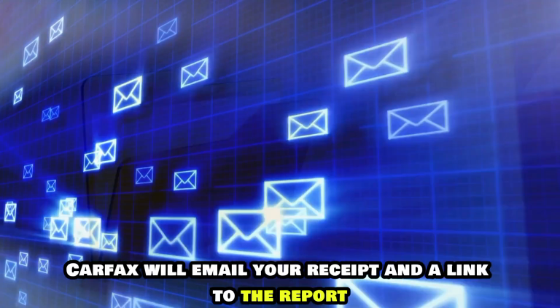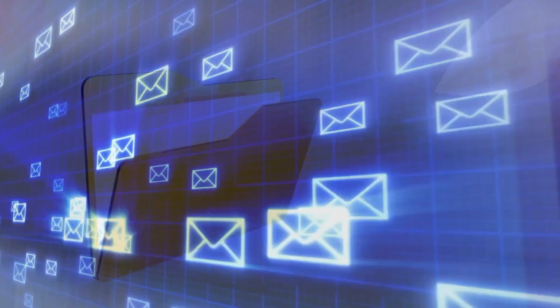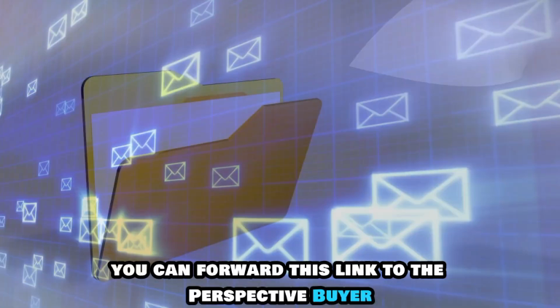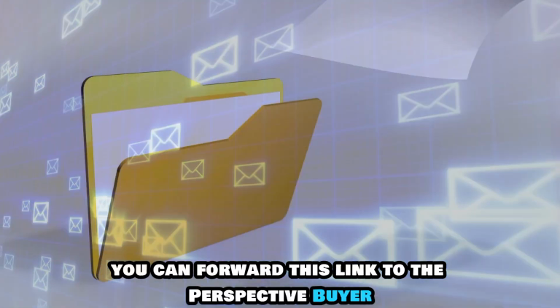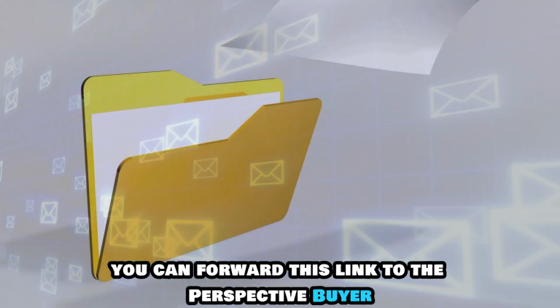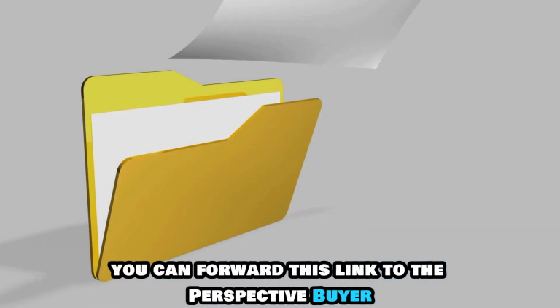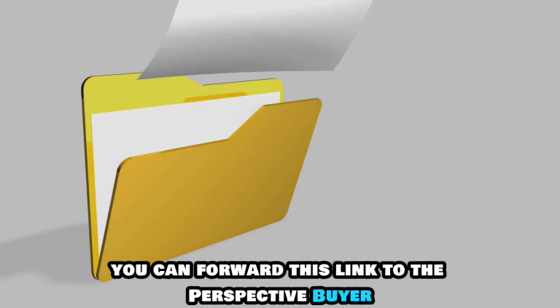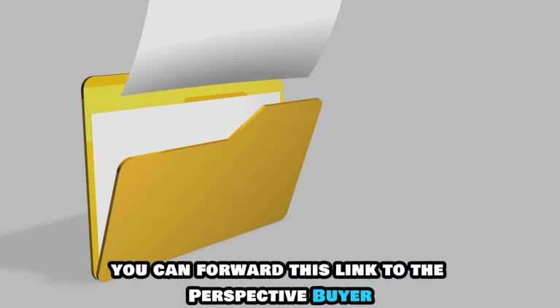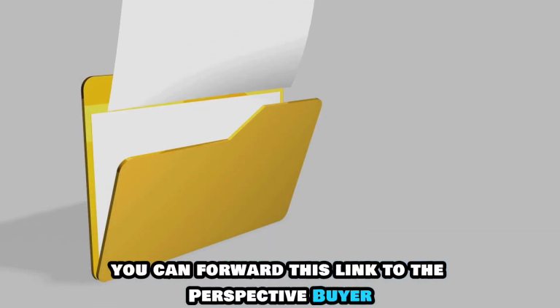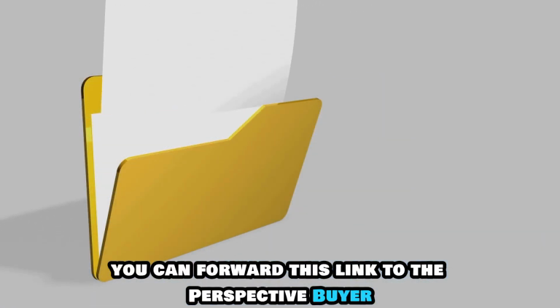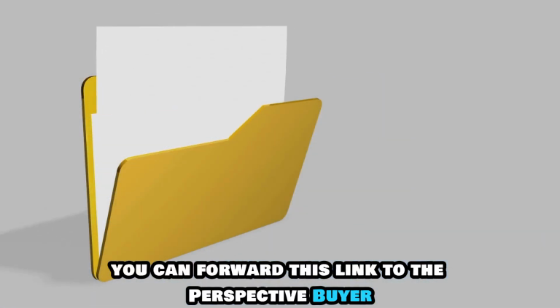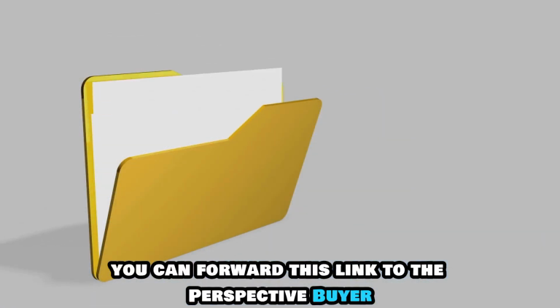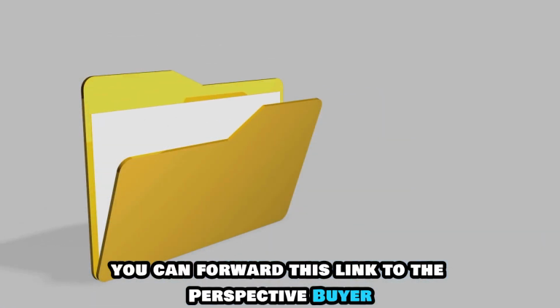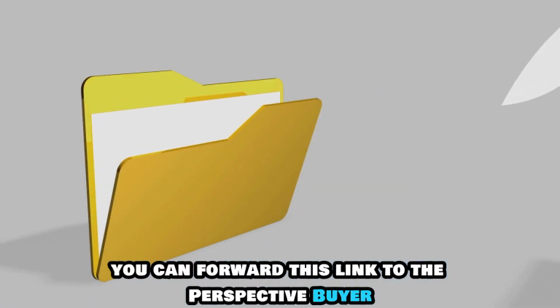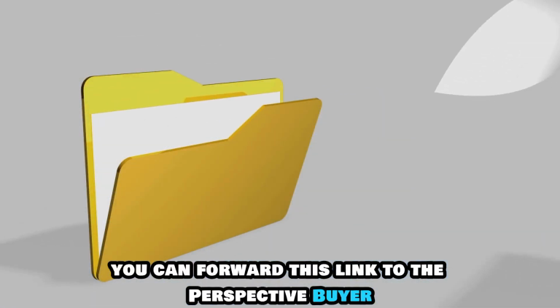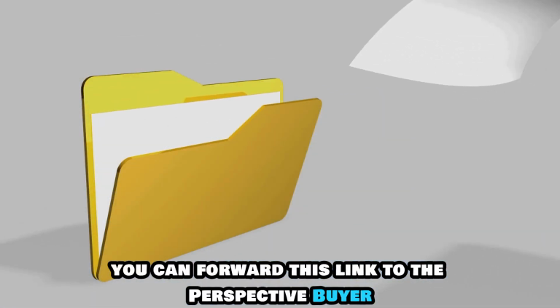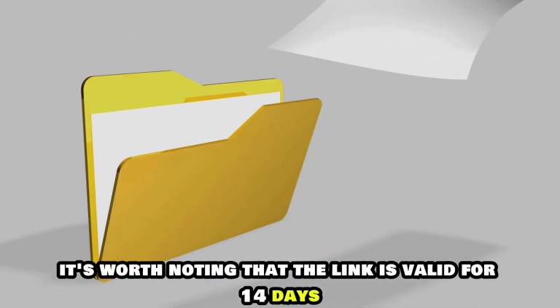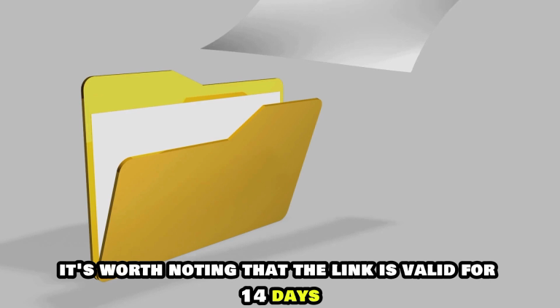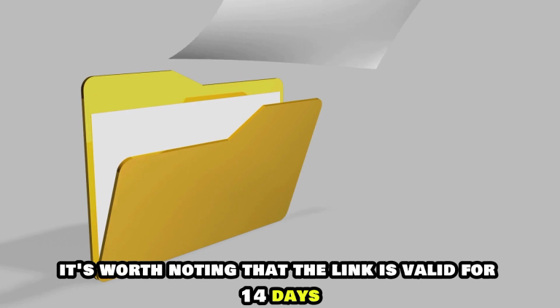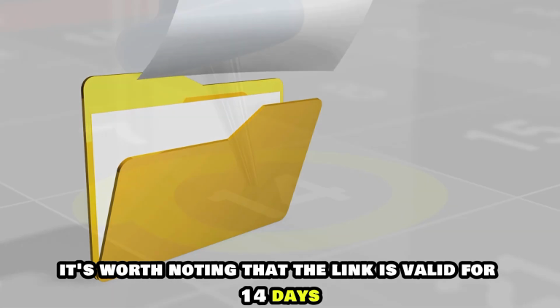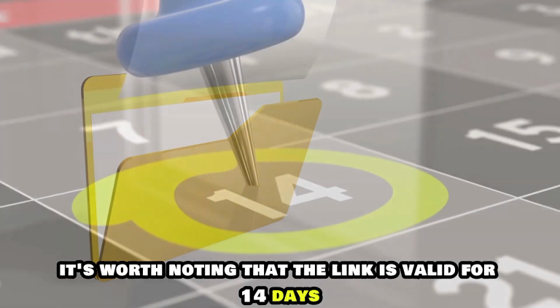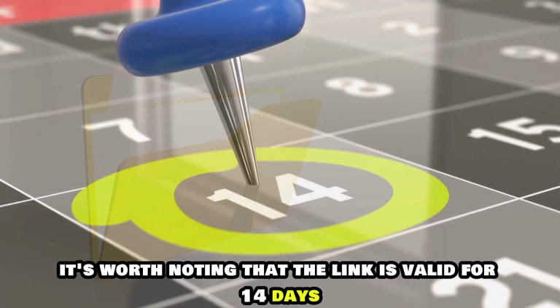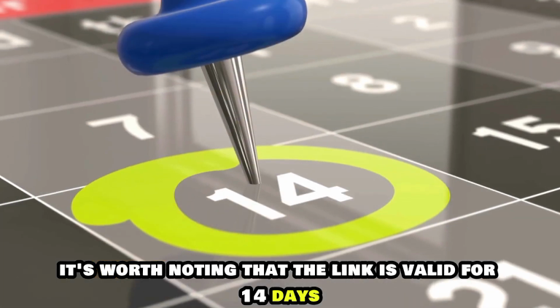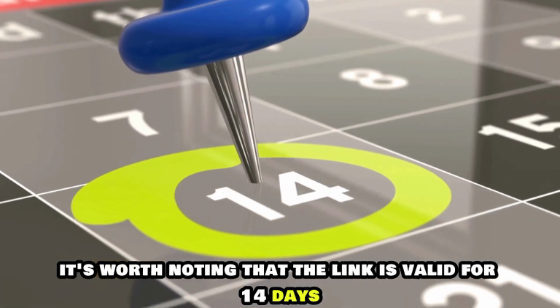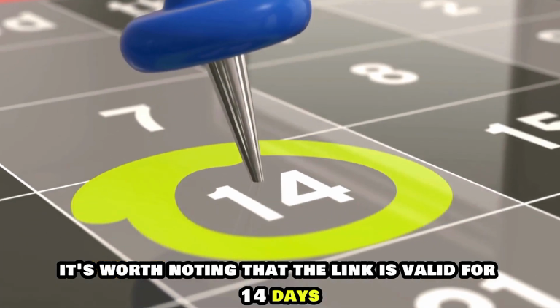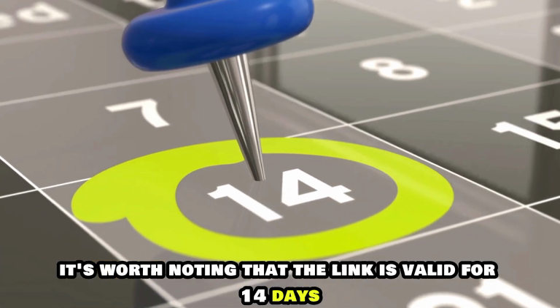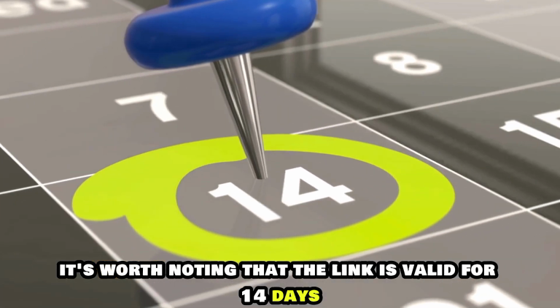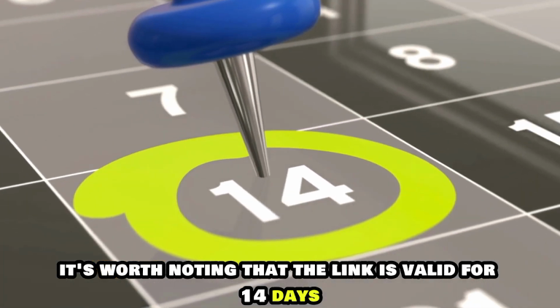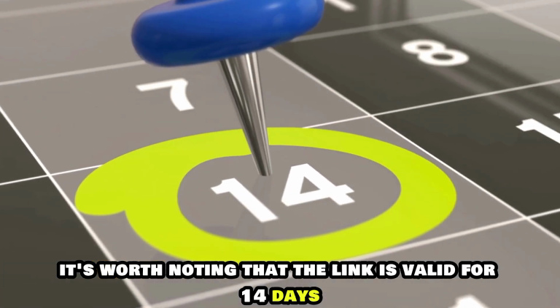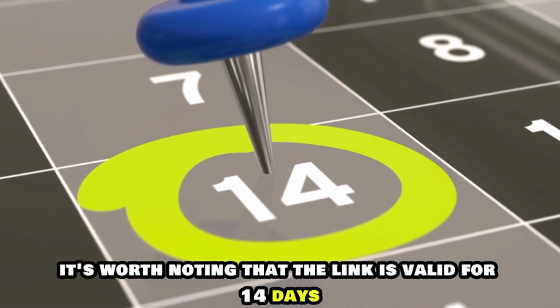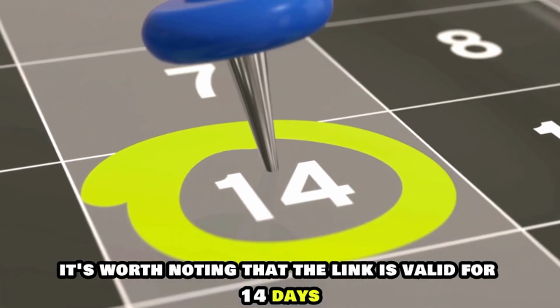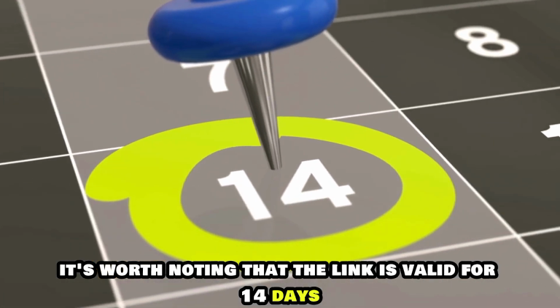You can forward this link to the prospective buyer. It's worth noting that the link is valid for 14 days.